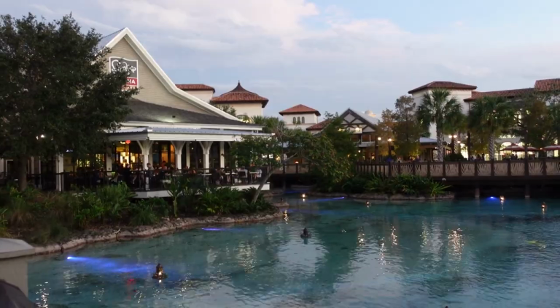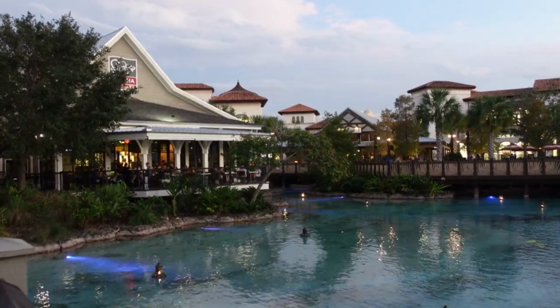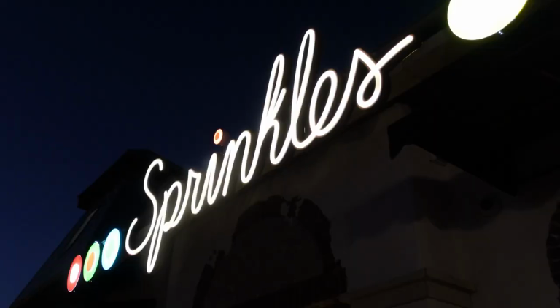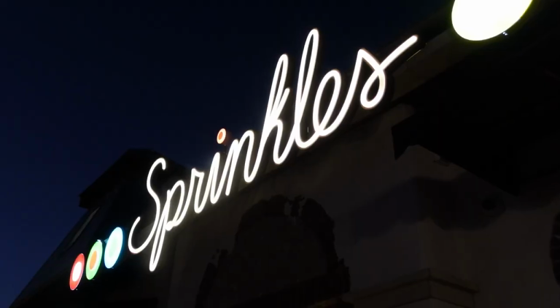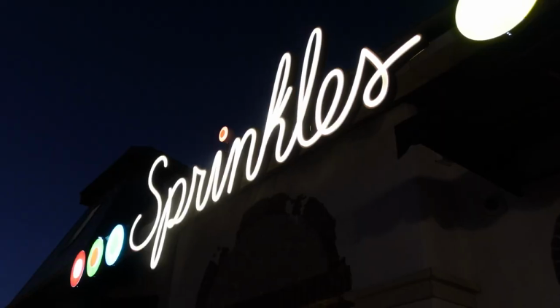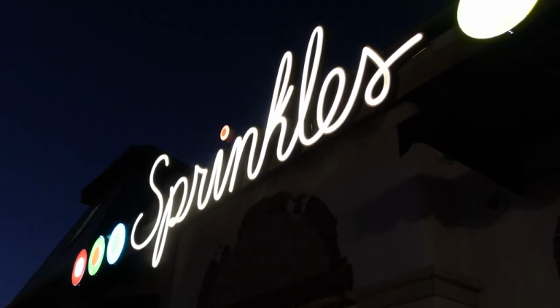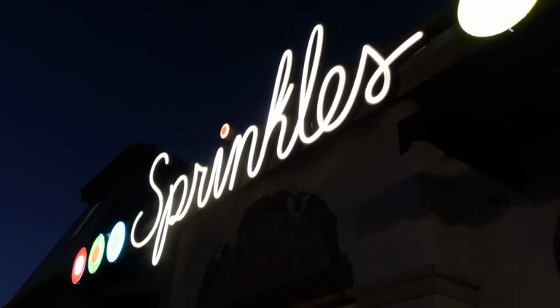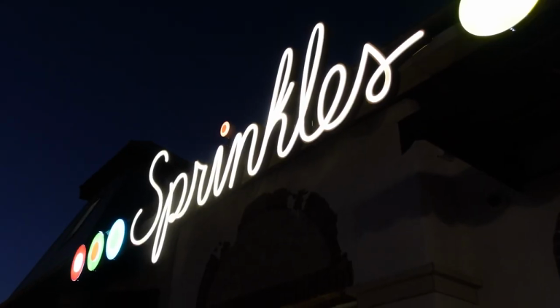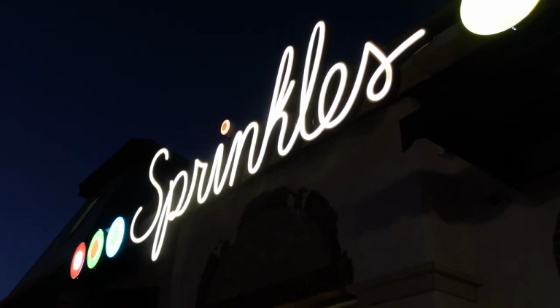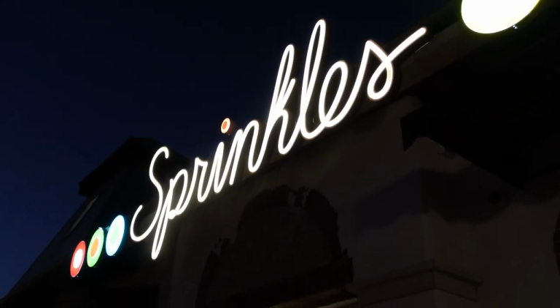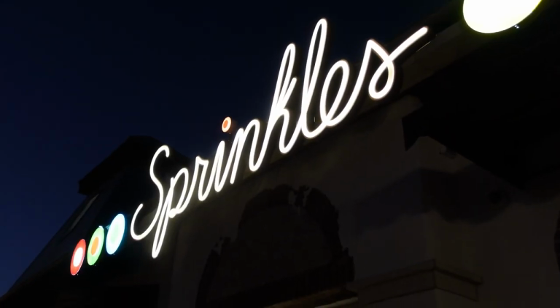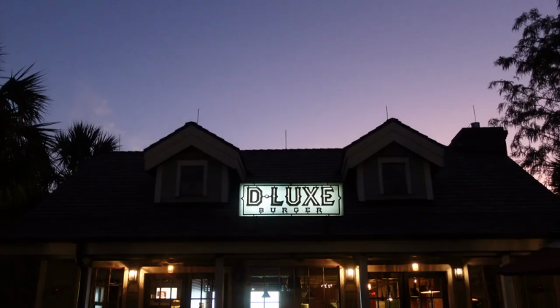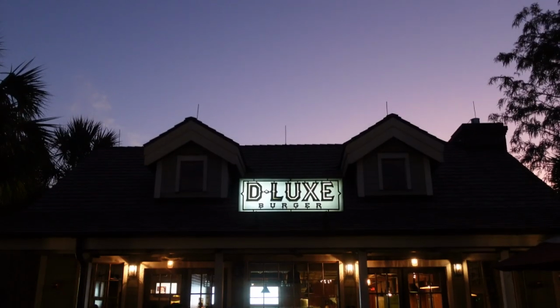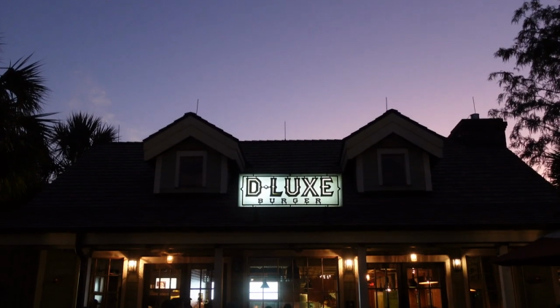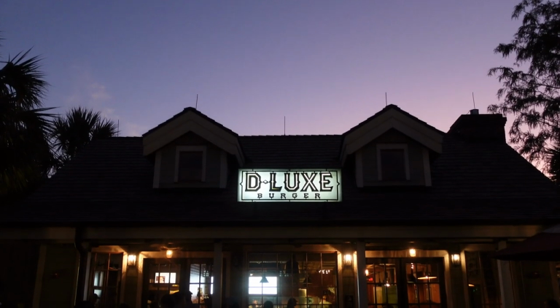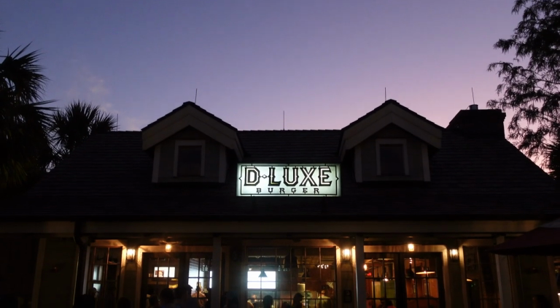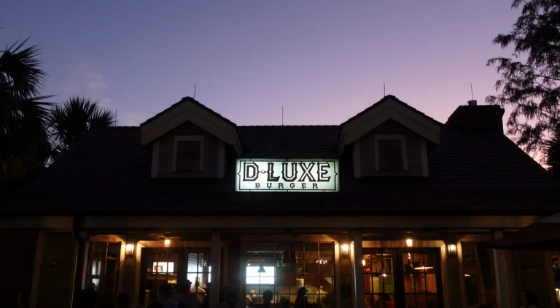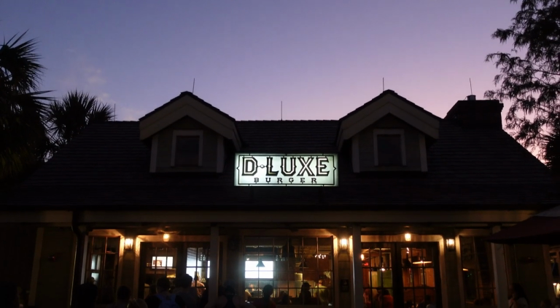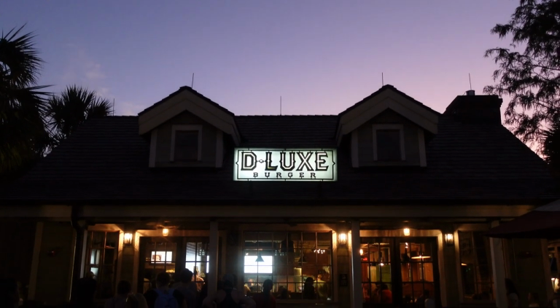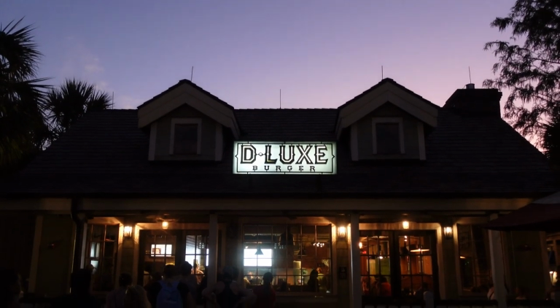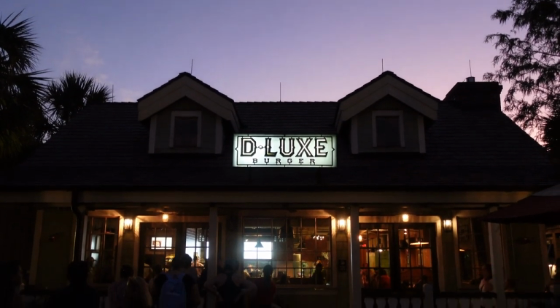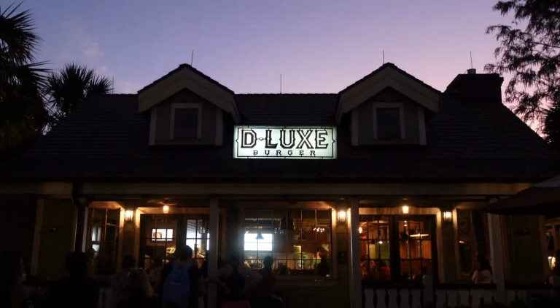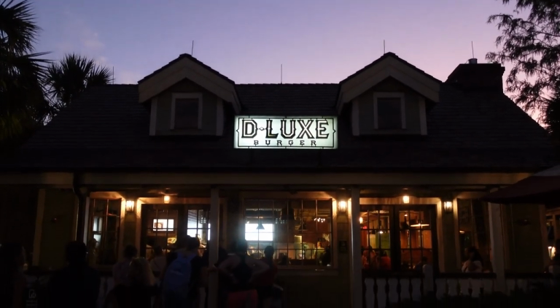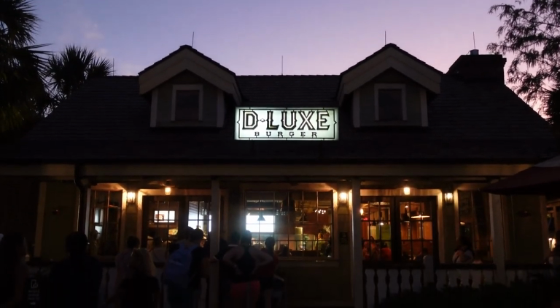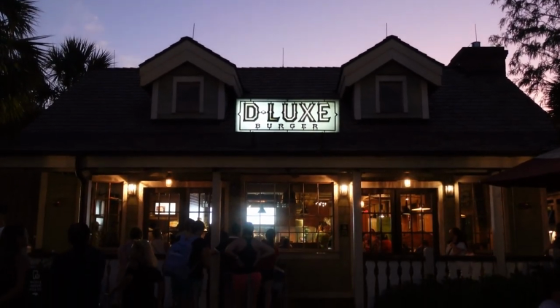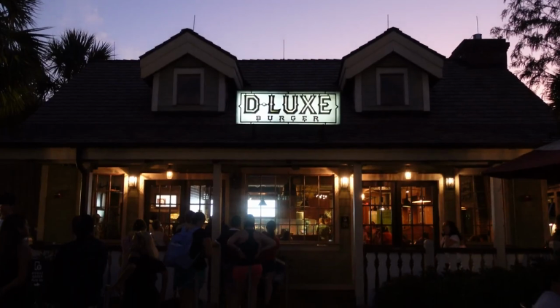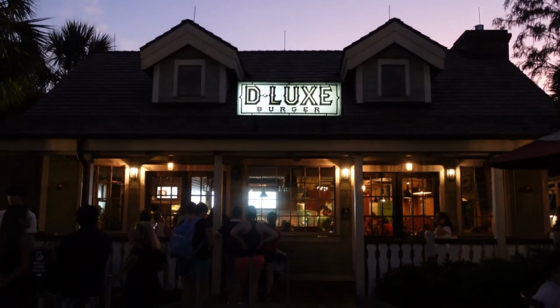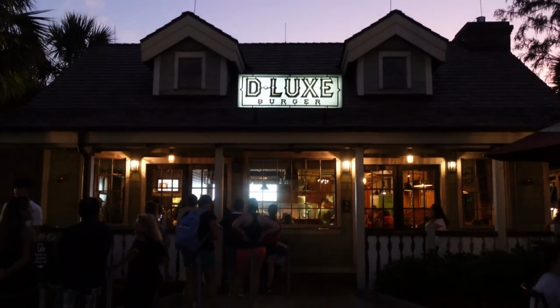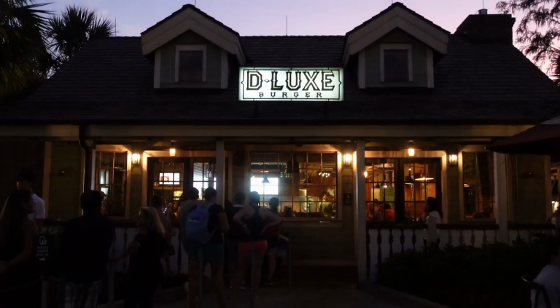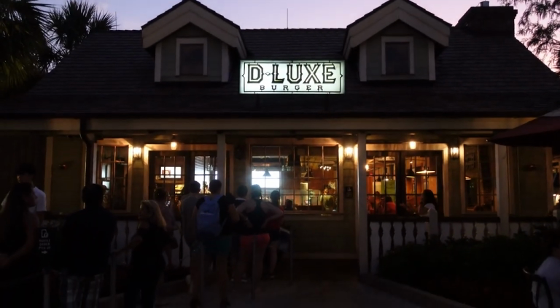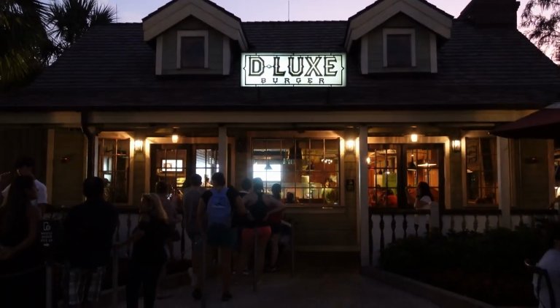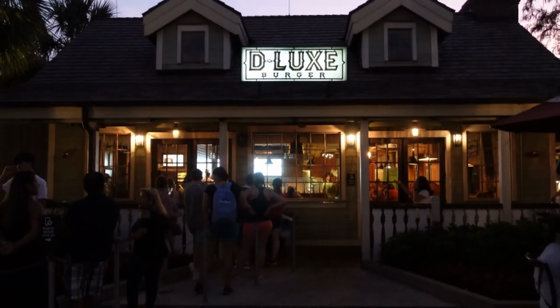It's right next to Sprinkles and Deluxe Burger — we do have a video trying out some of the burgers at Deluxe Burger if you want to check that out.